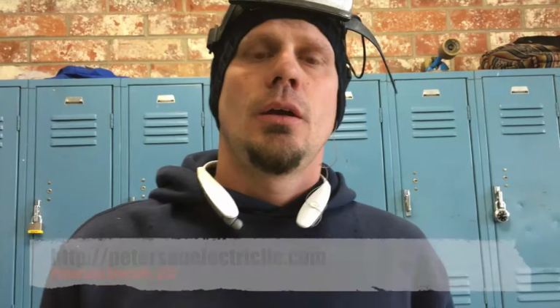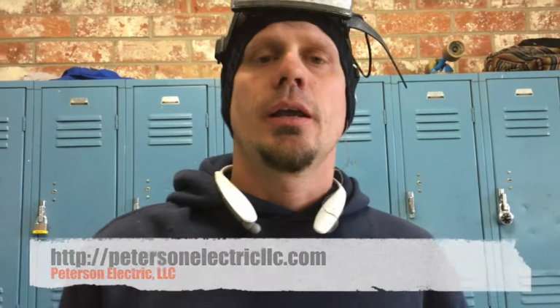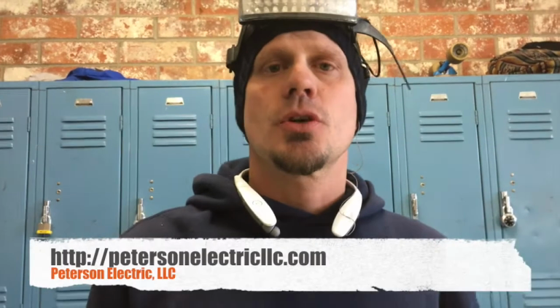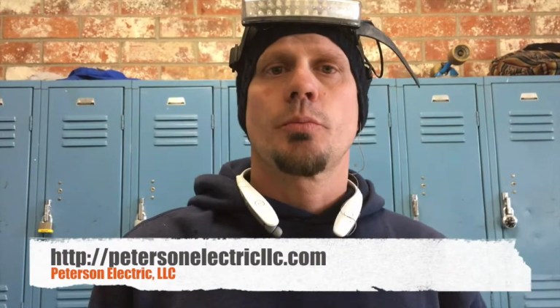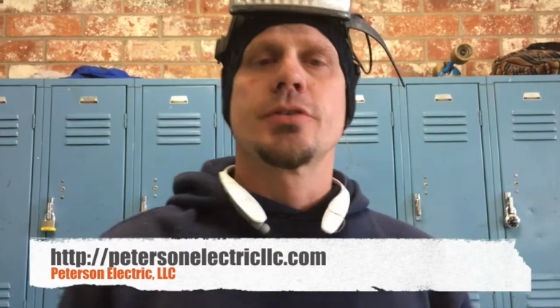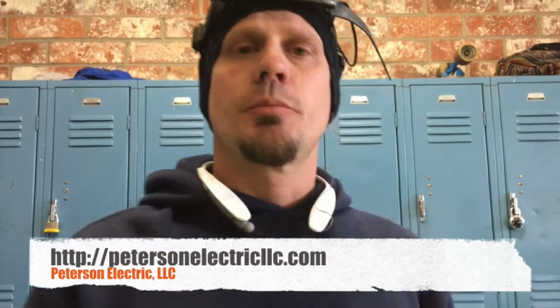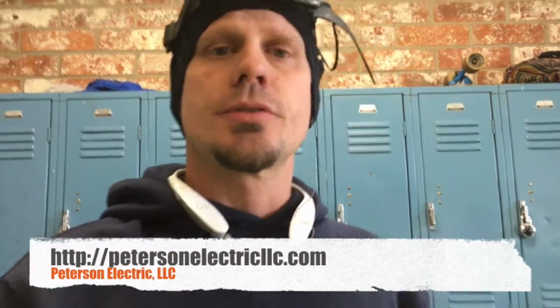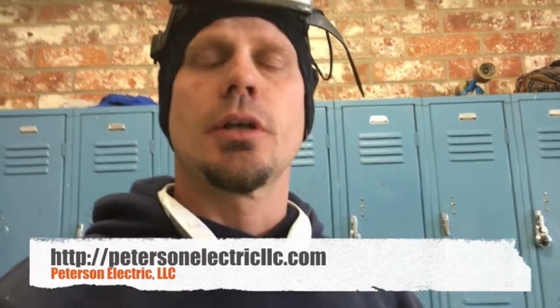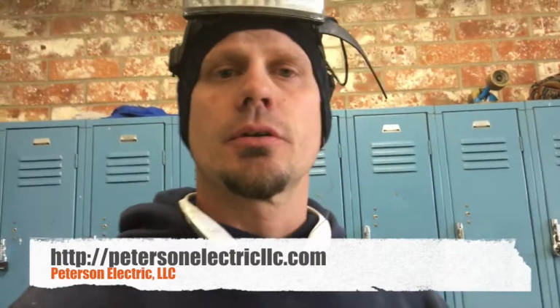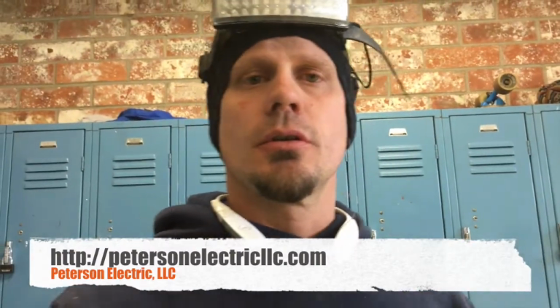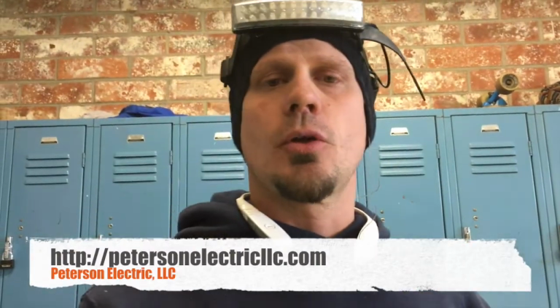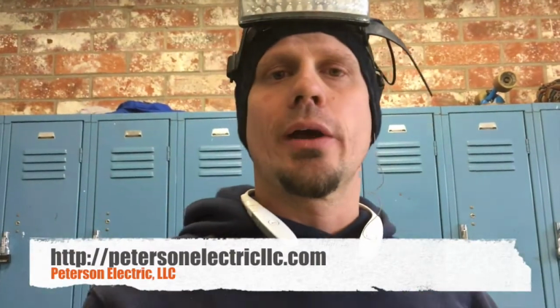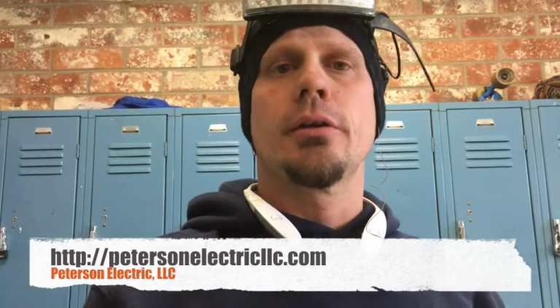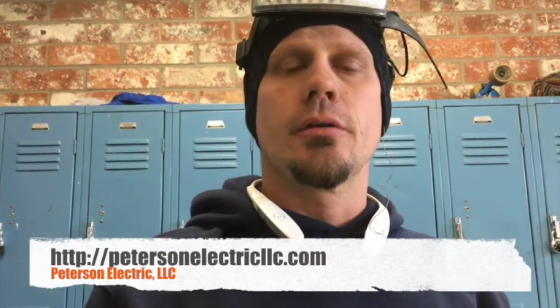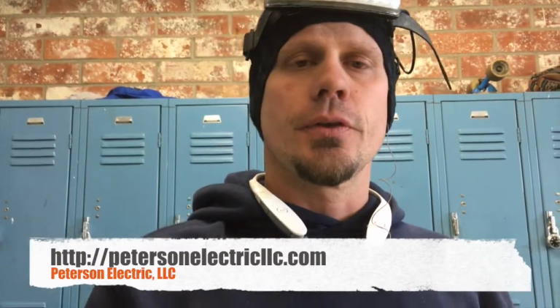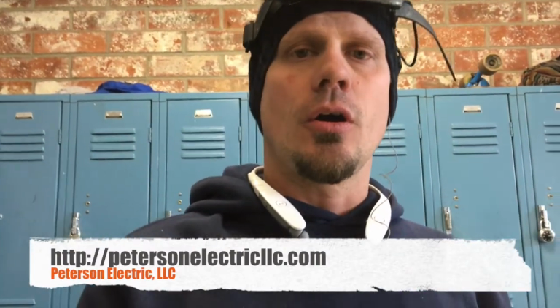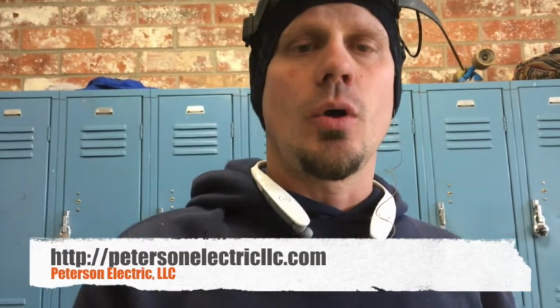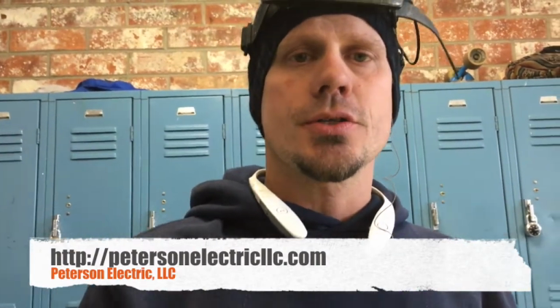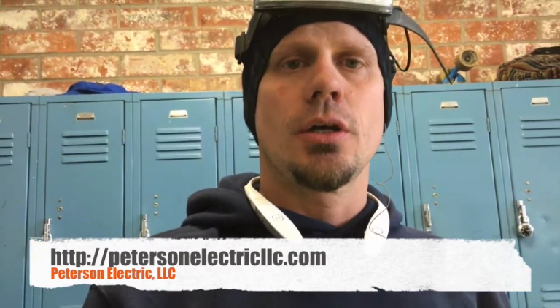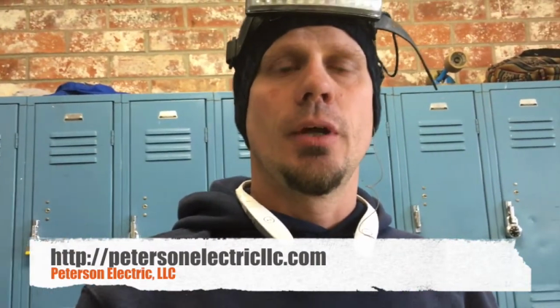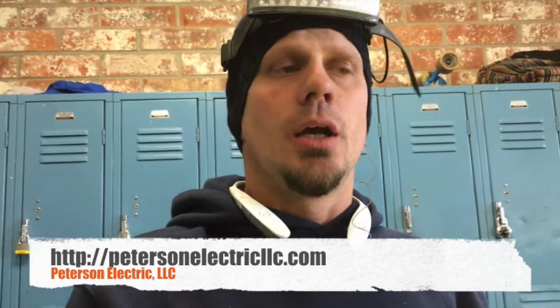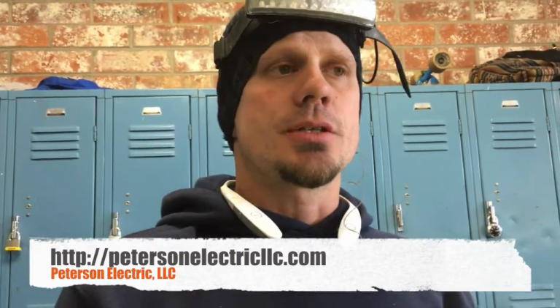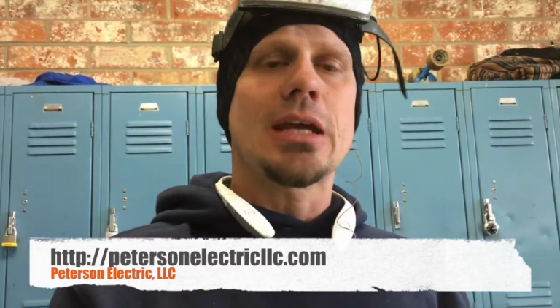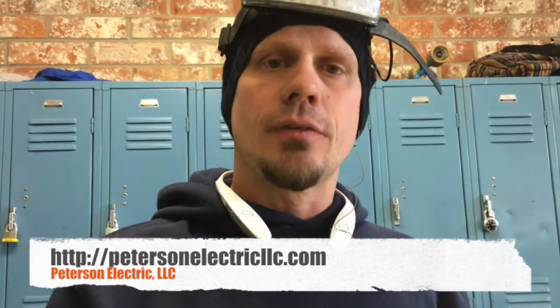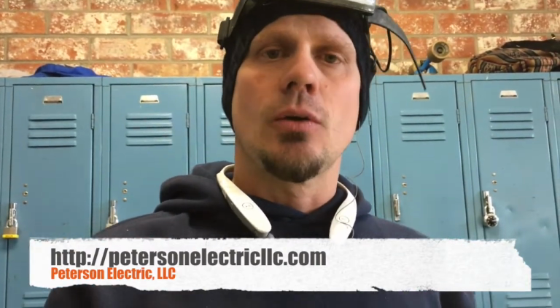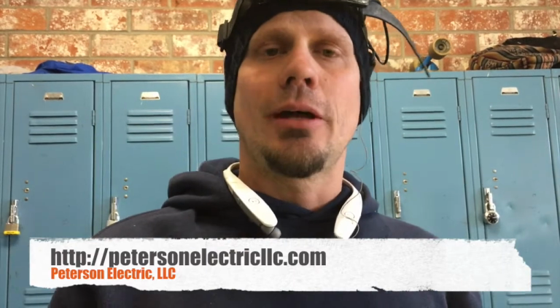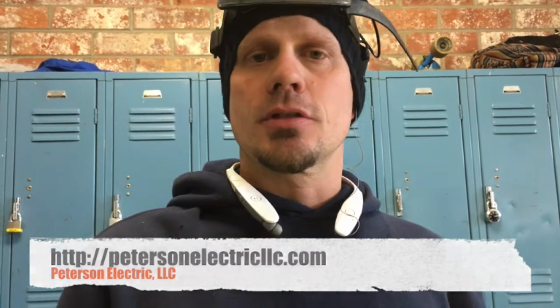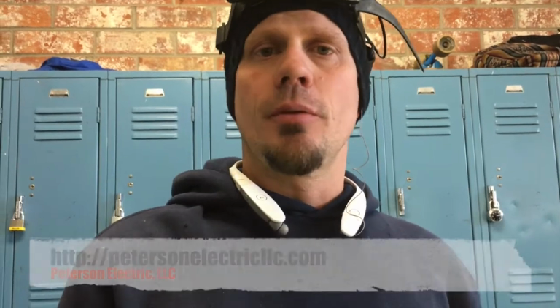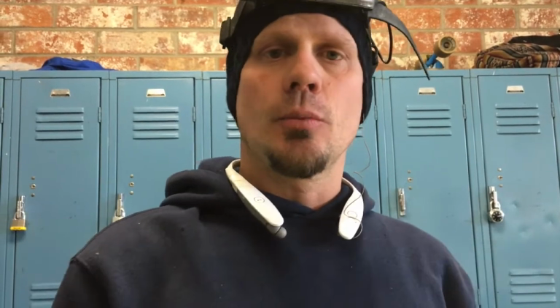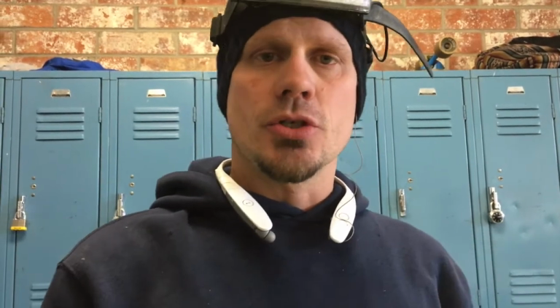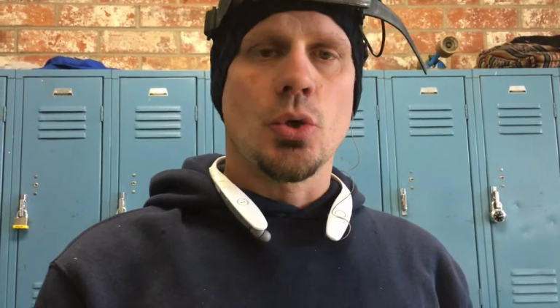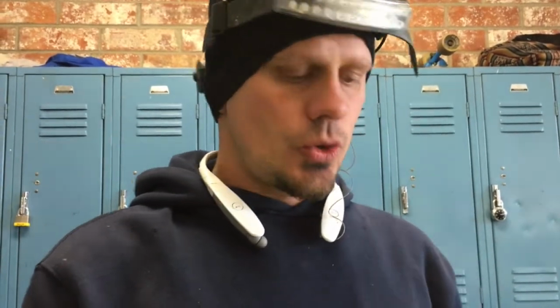Hey guys, Joshua Peterson with Peterson Electrics. A little bit quieter in here for the car wash. It's the second video about this pump that we just showed you.